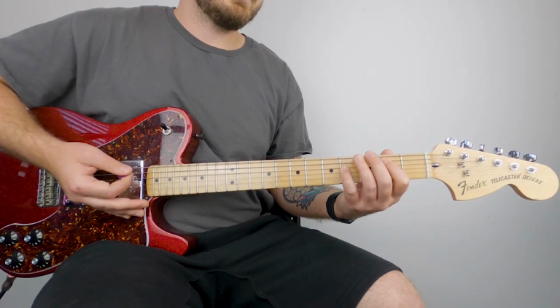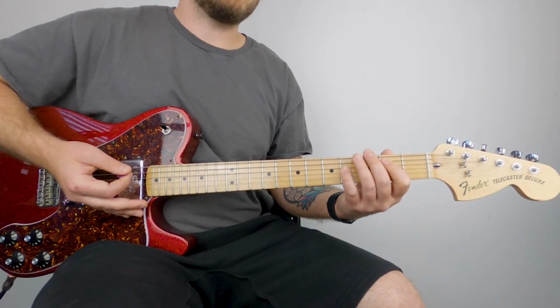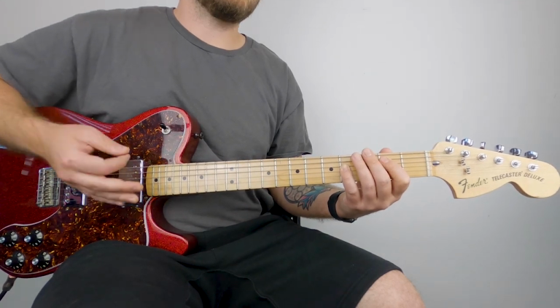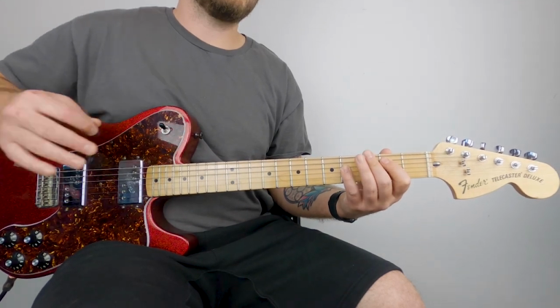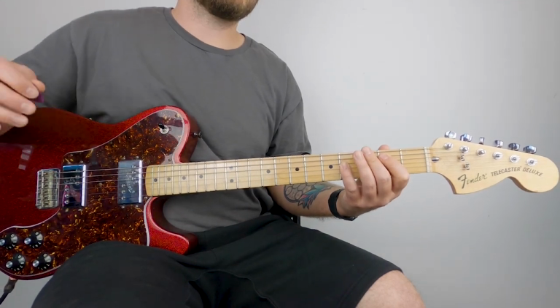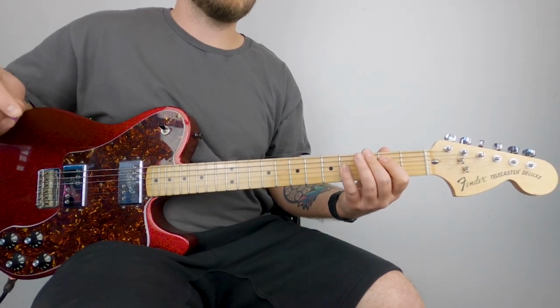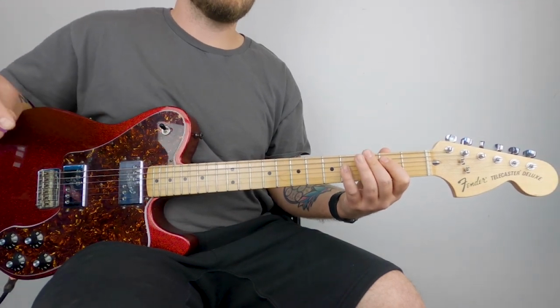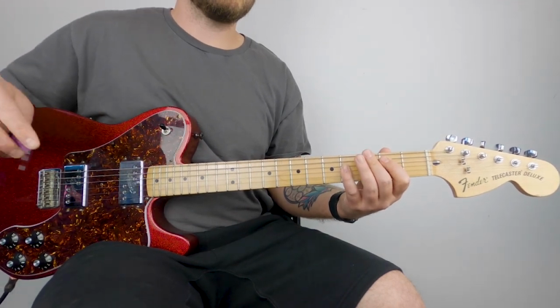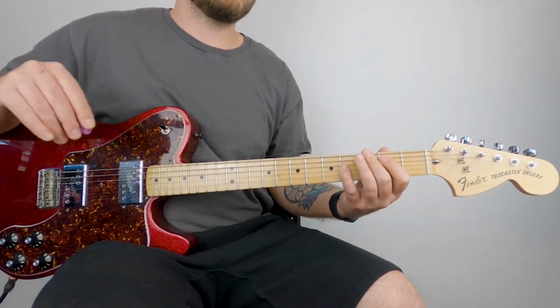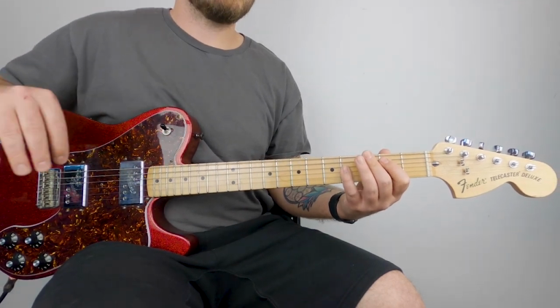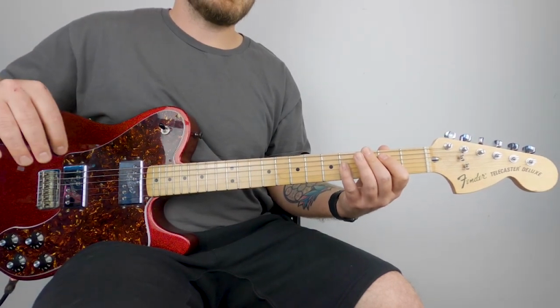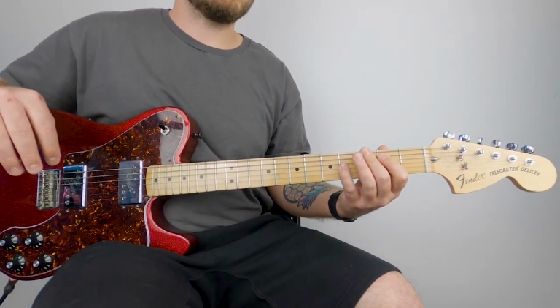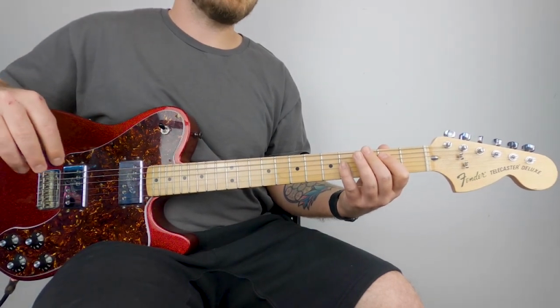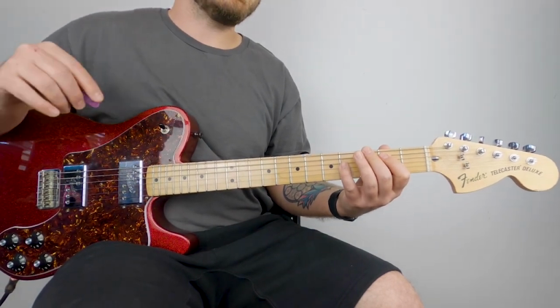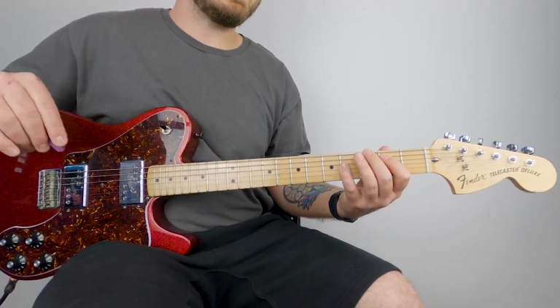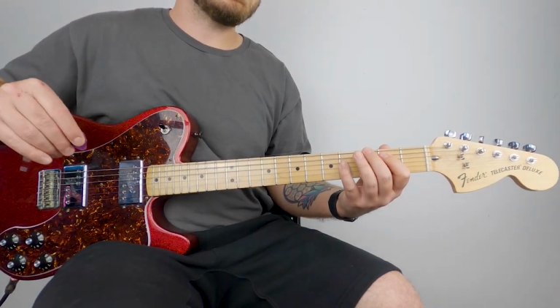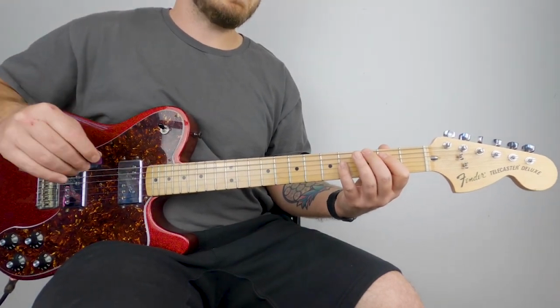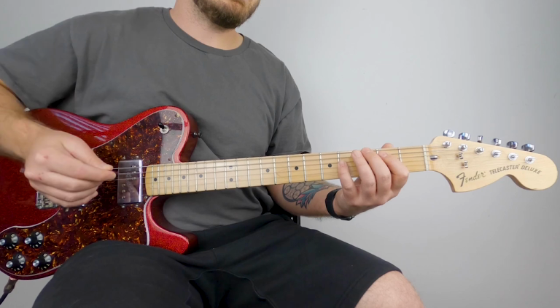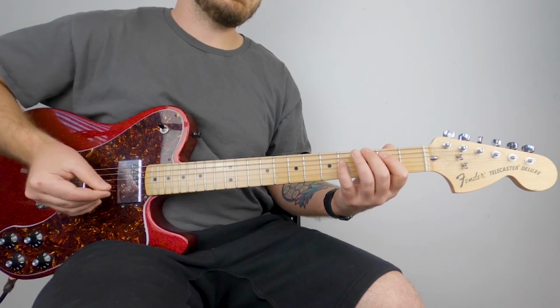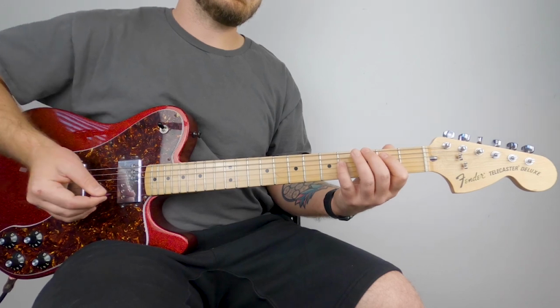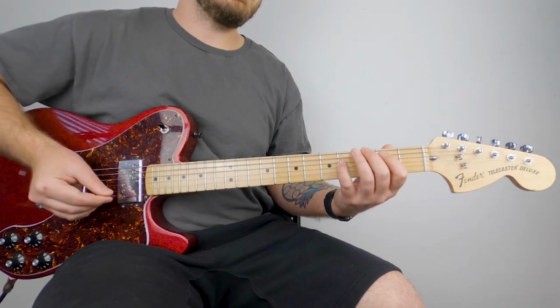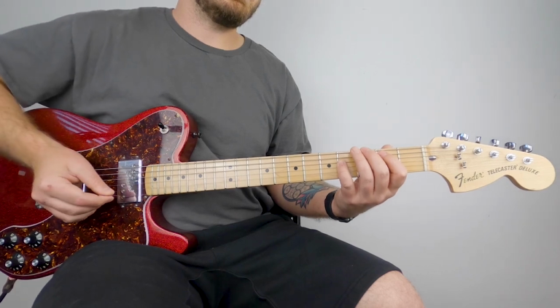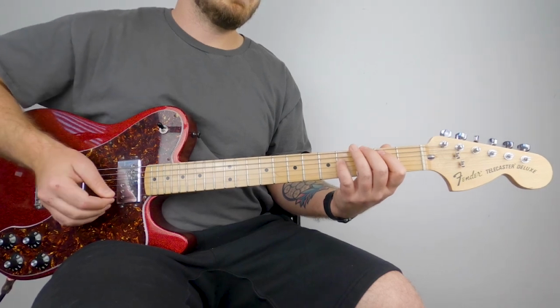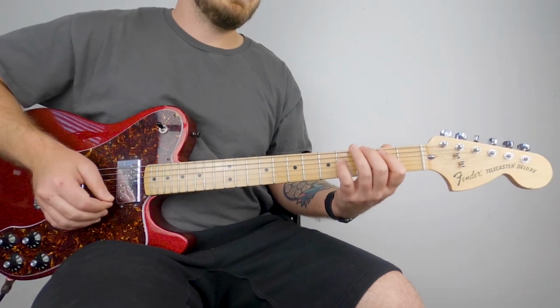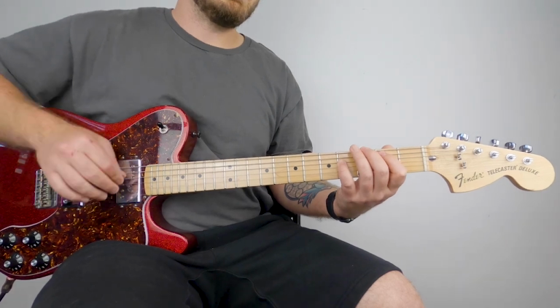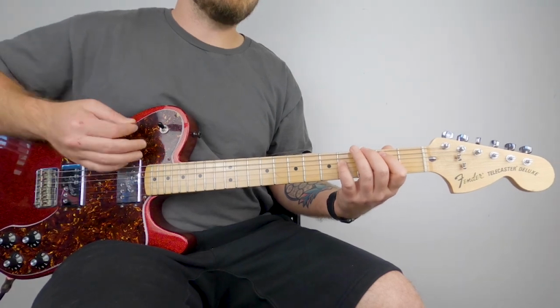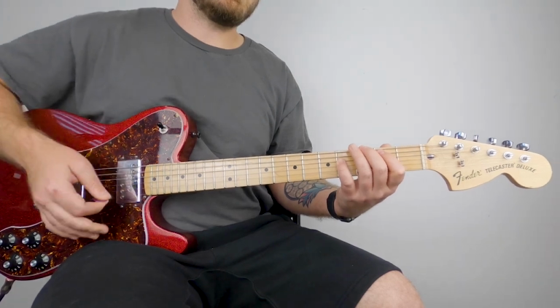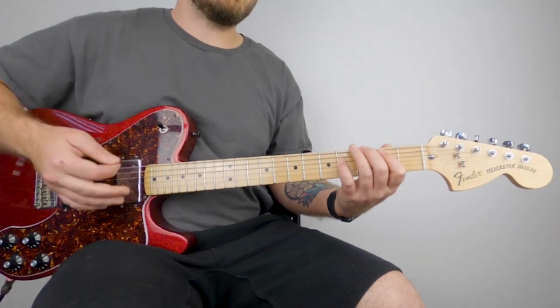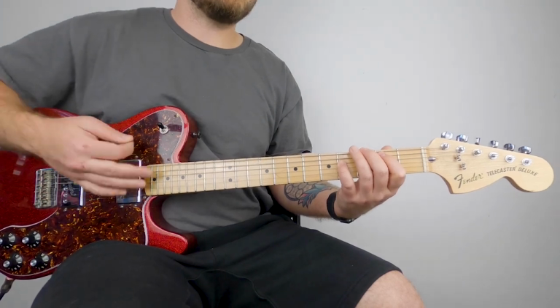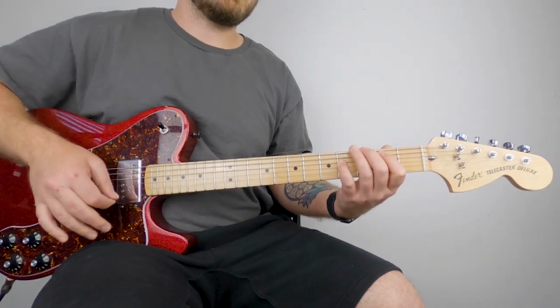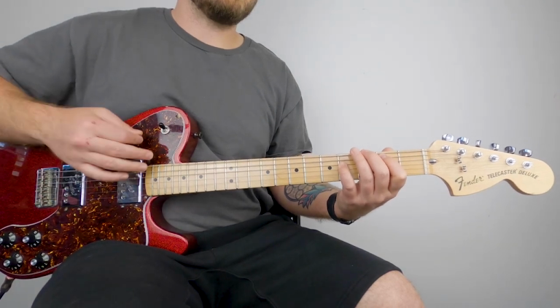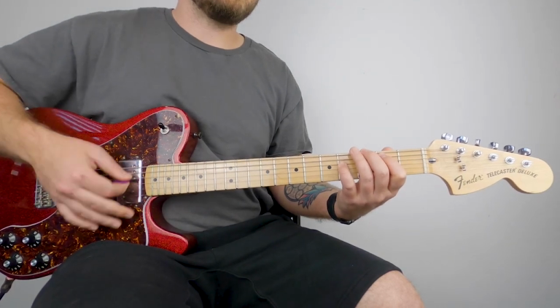And now for your next three chords, the strumming pattern is the exact same. It's going to be up, down, down, up, down, up...